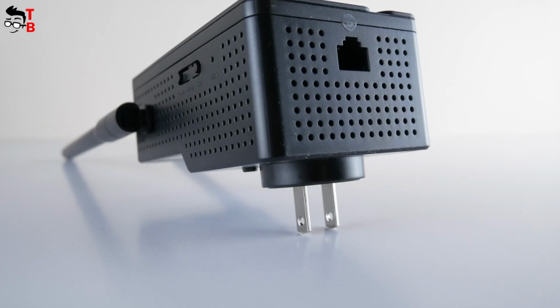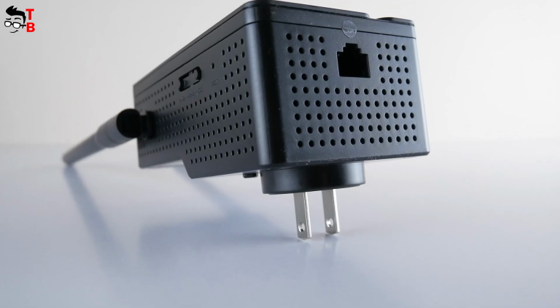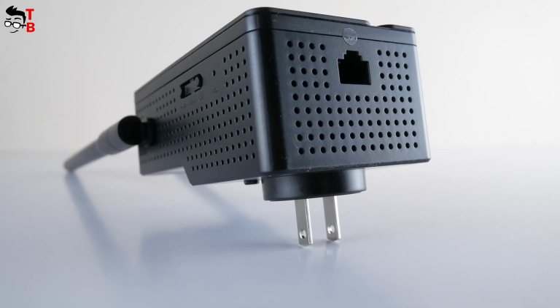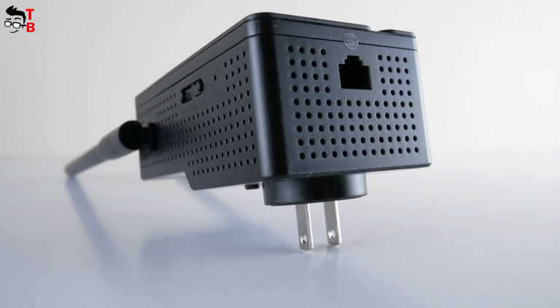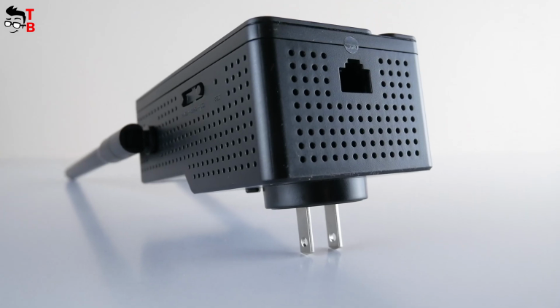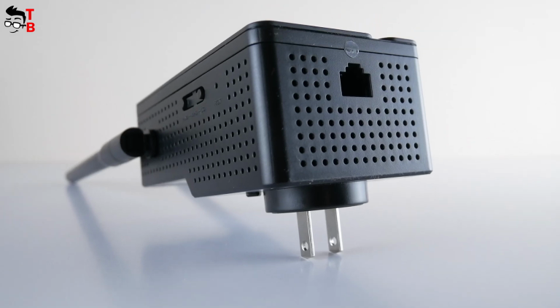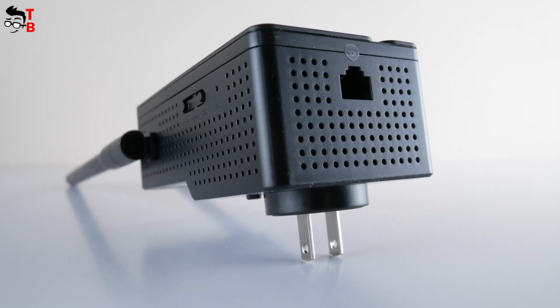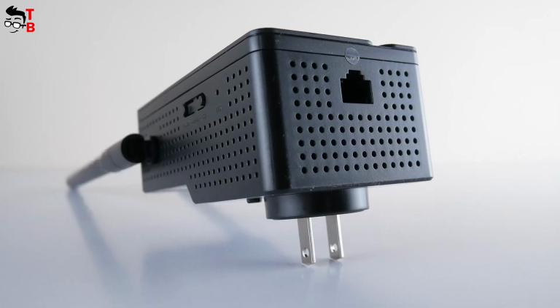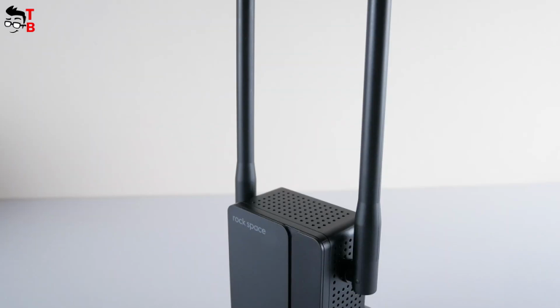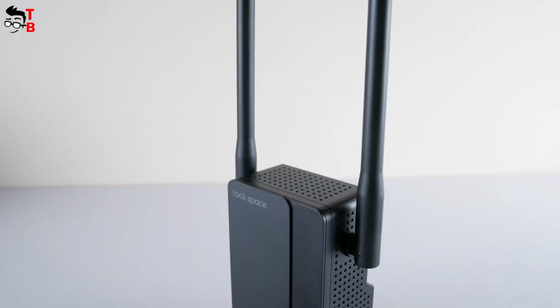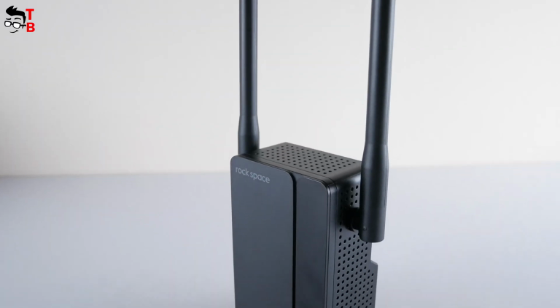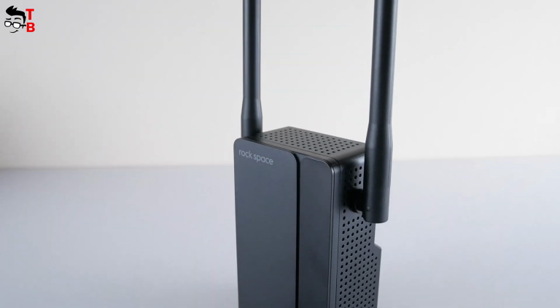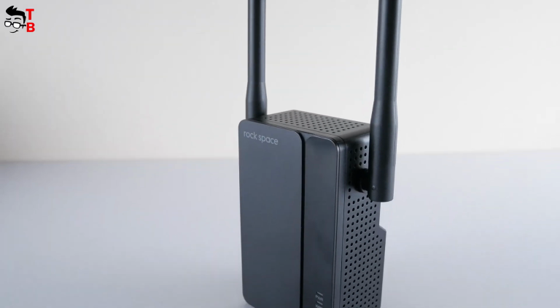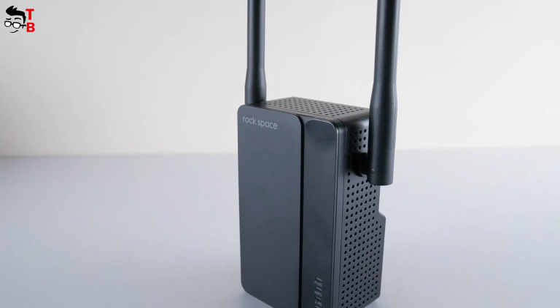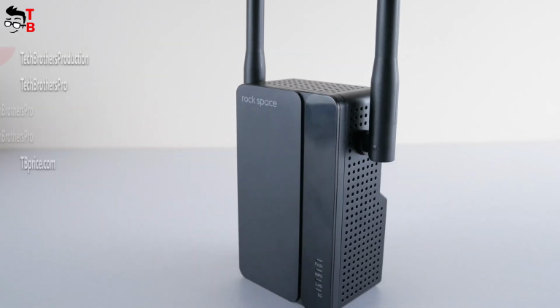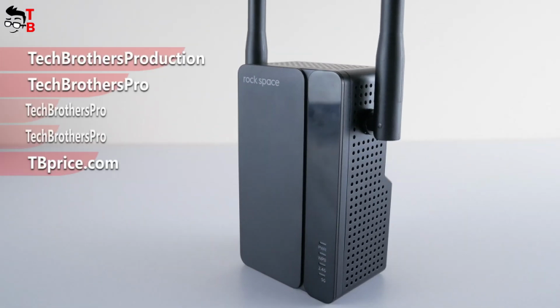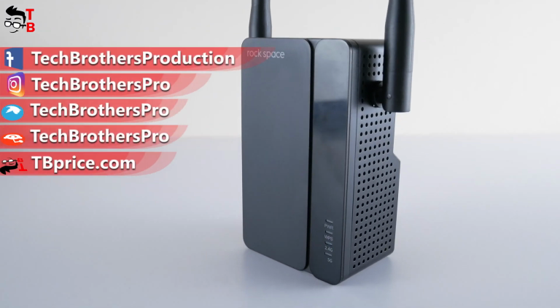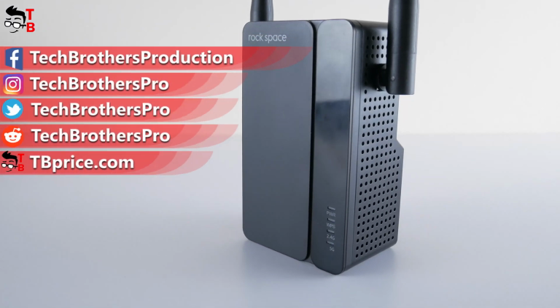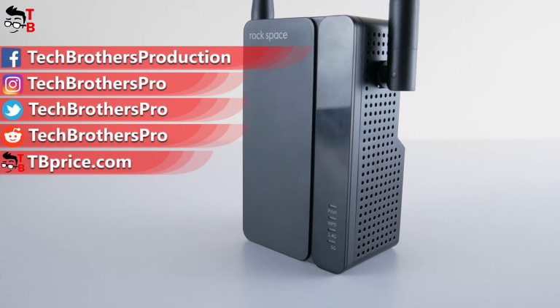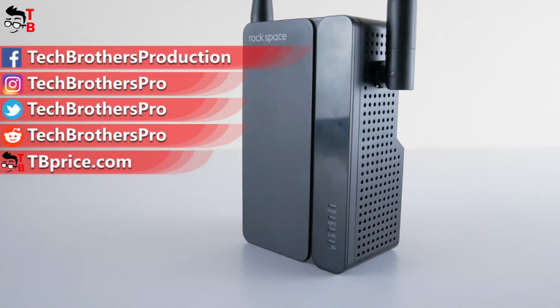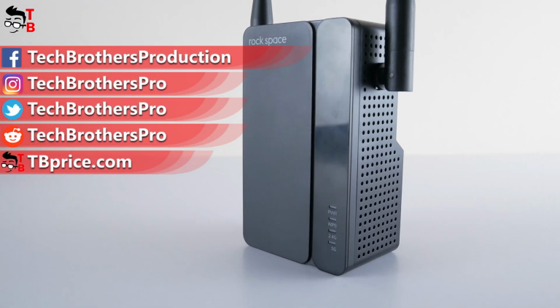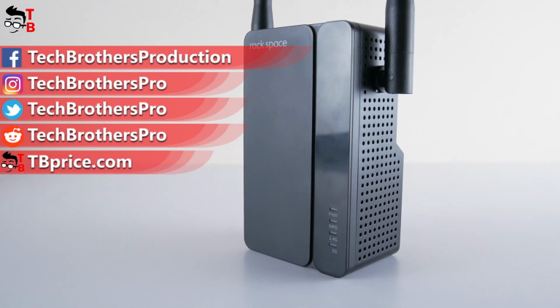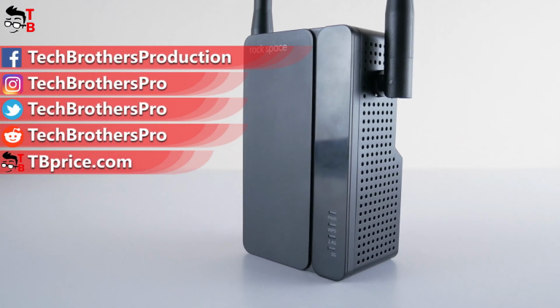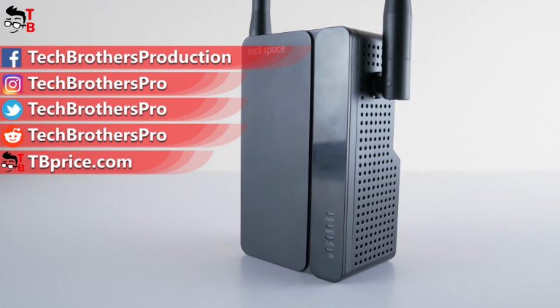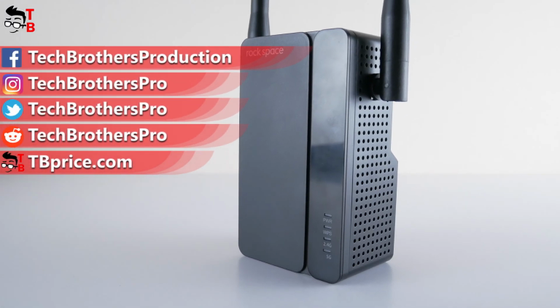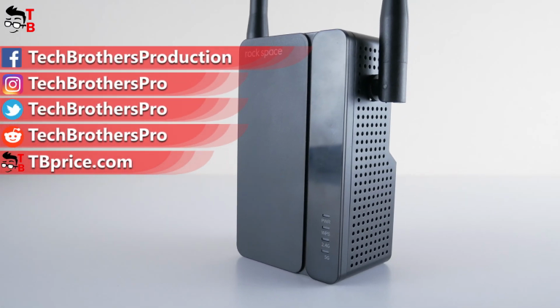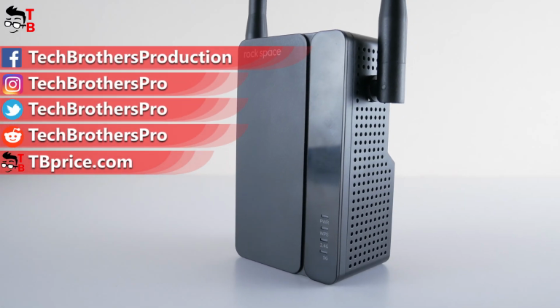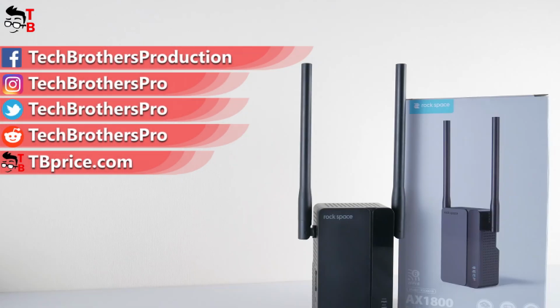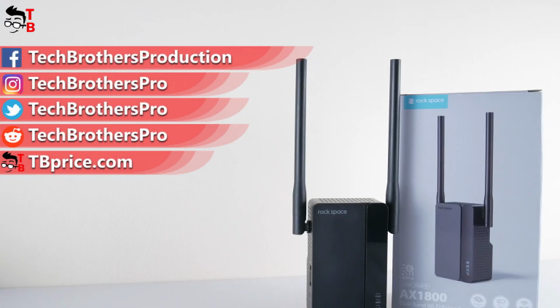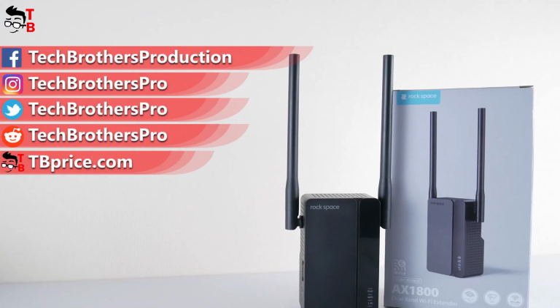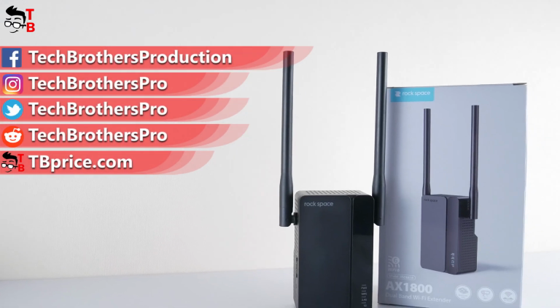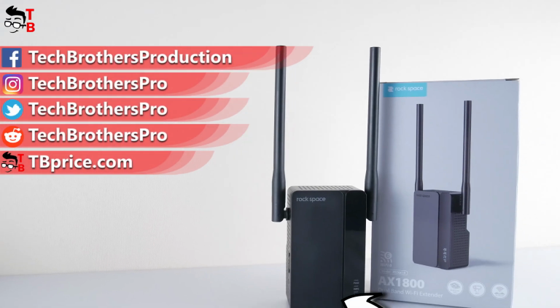Thank you for watching this video. I will leave a link to buy the new Wi-Fi extender in the description. See you soon!